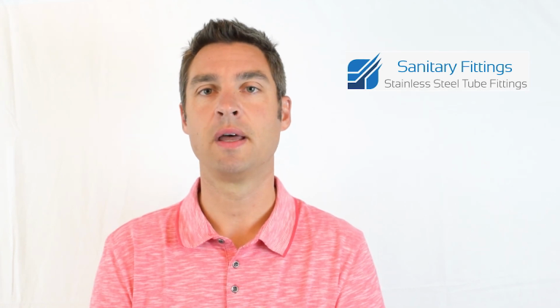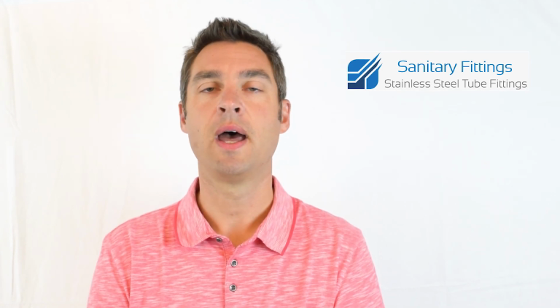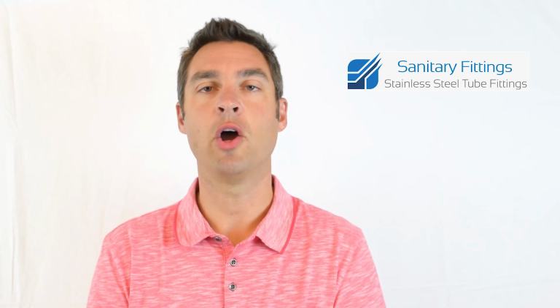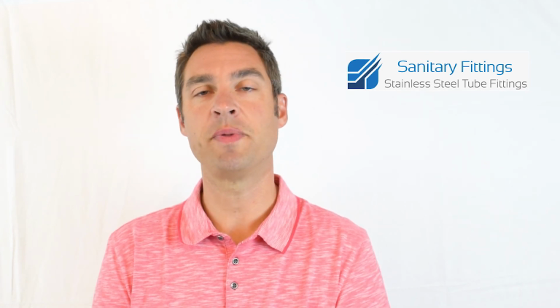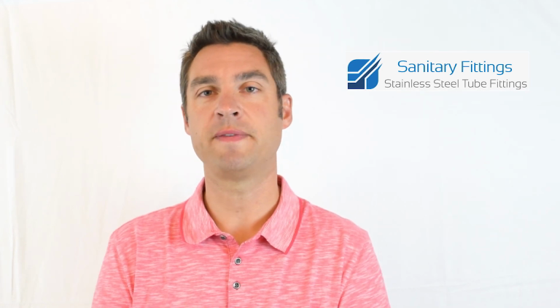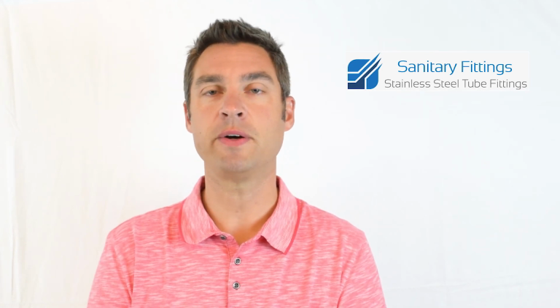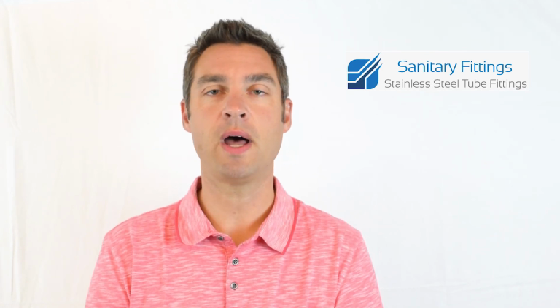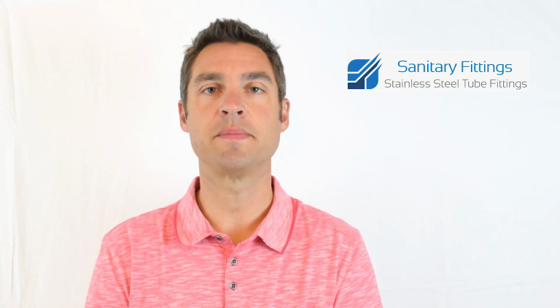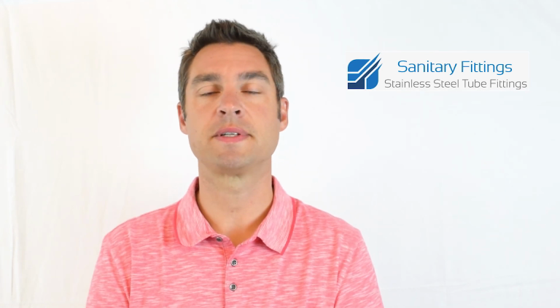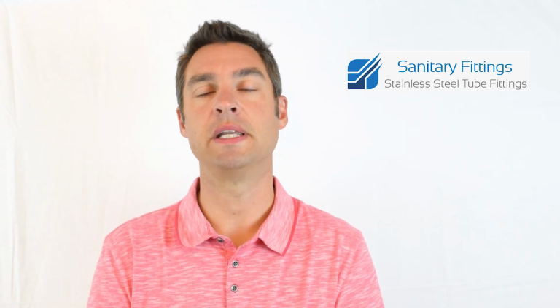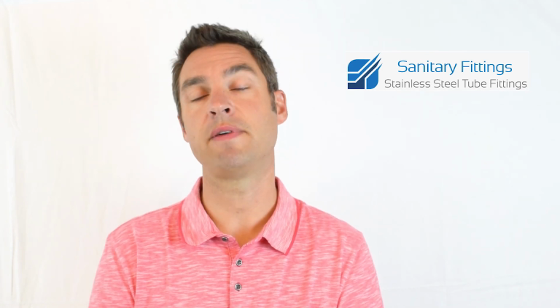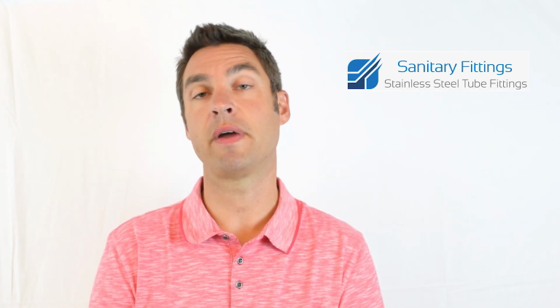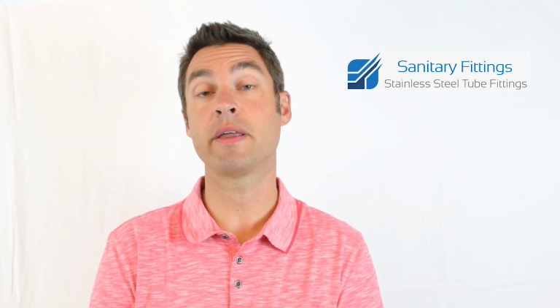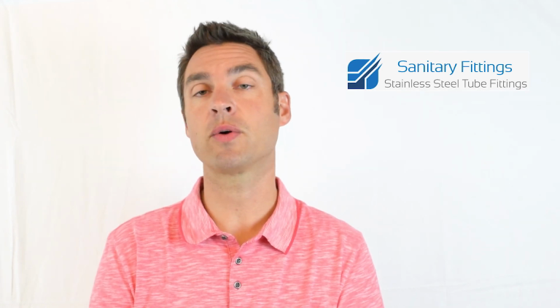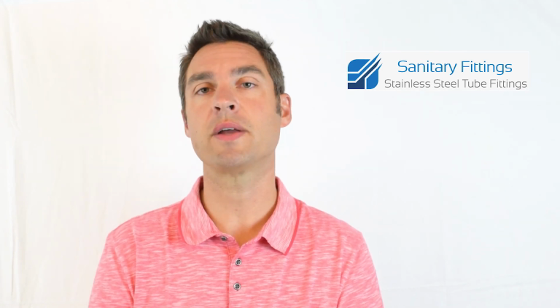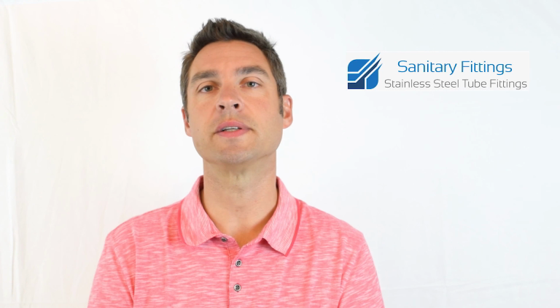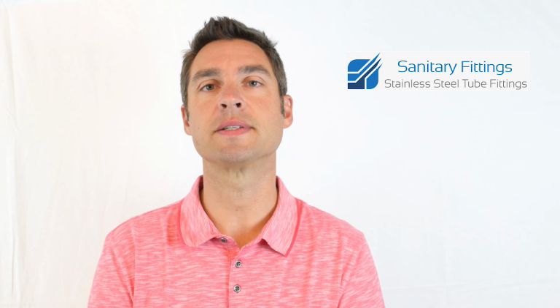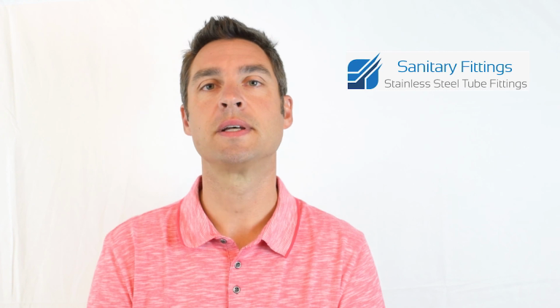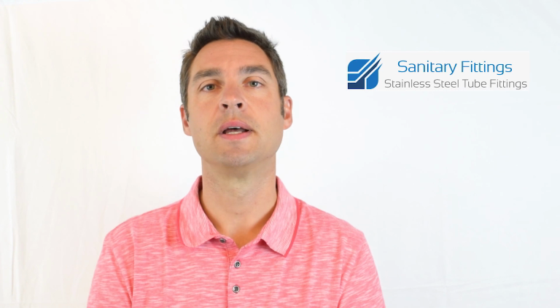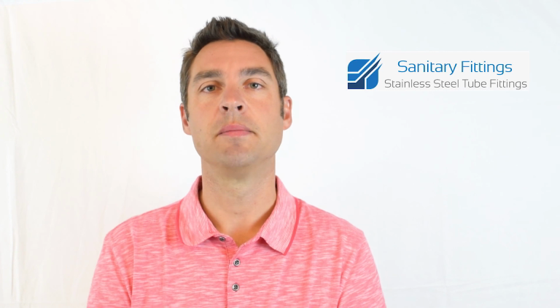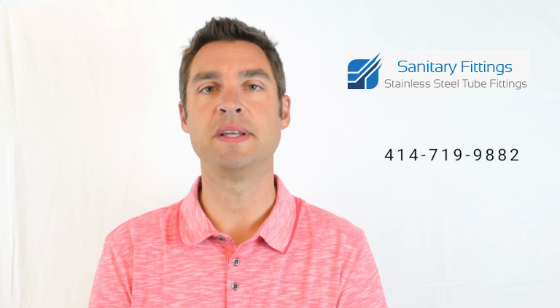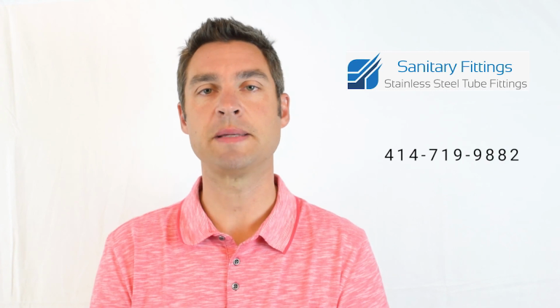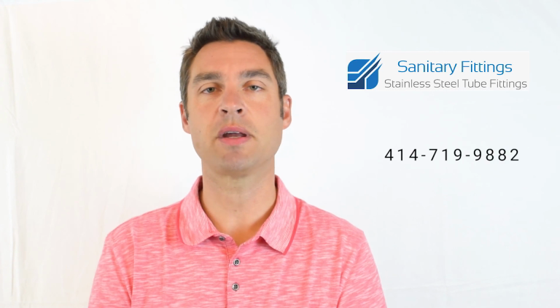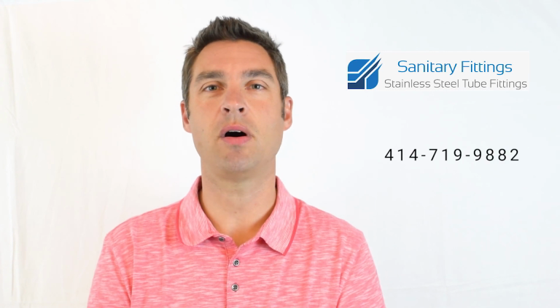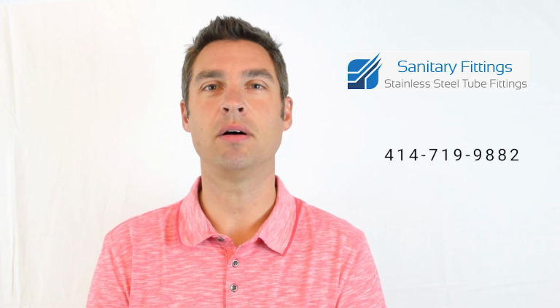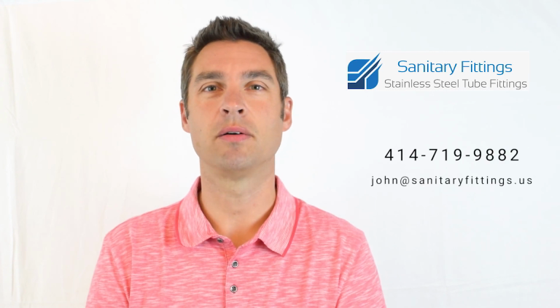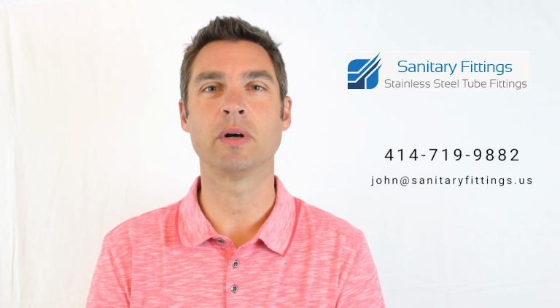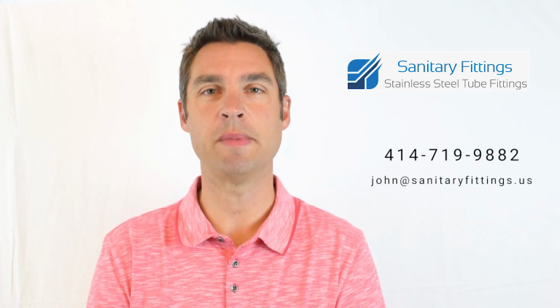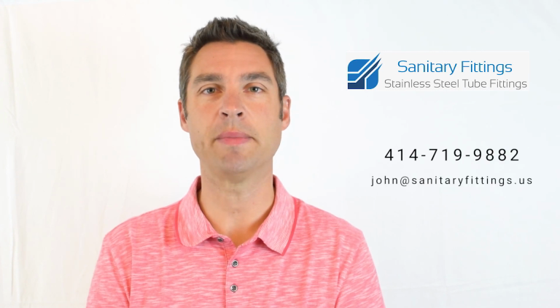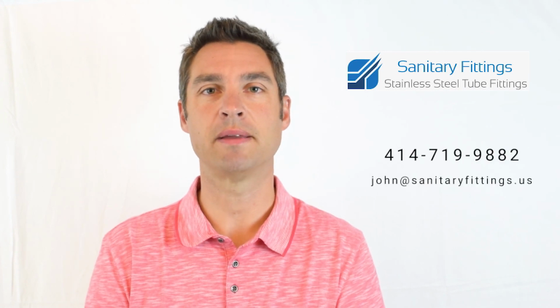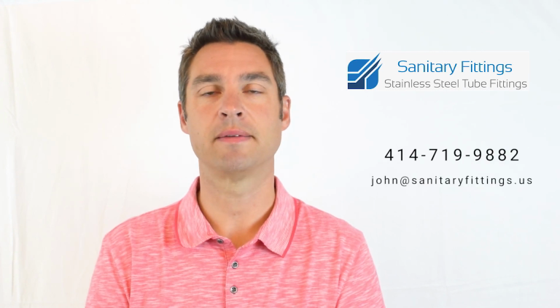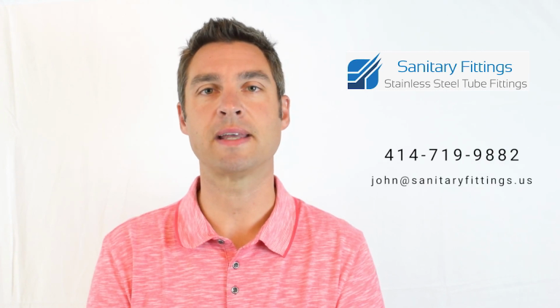I hope this video helps. If you have any other questions, please give me a call or email me. Thanks.